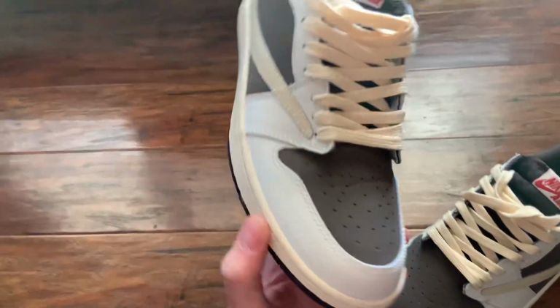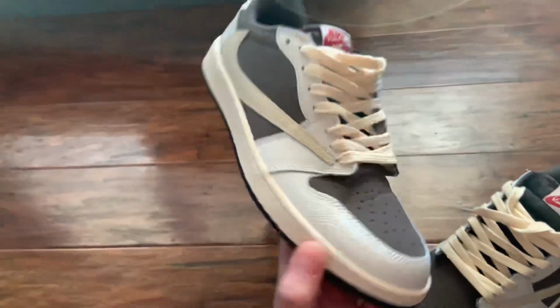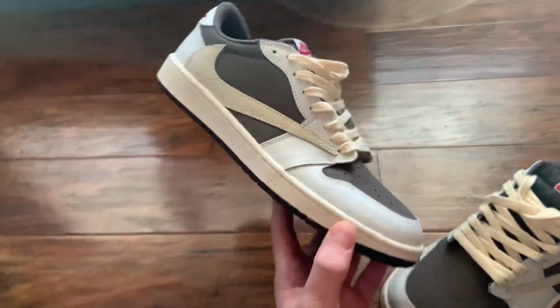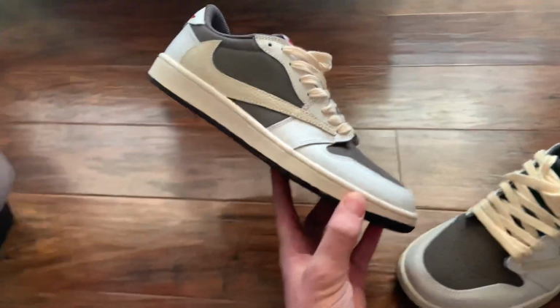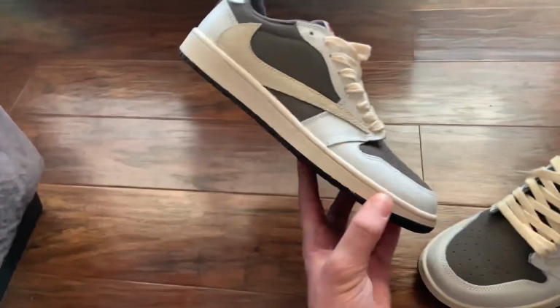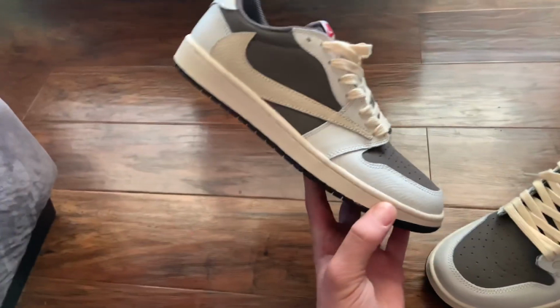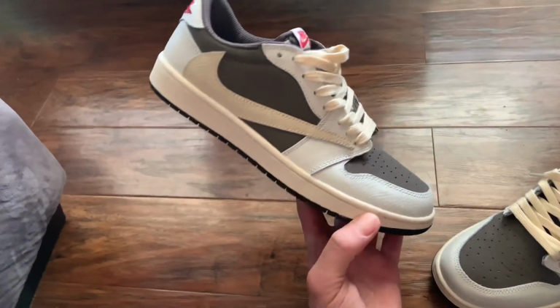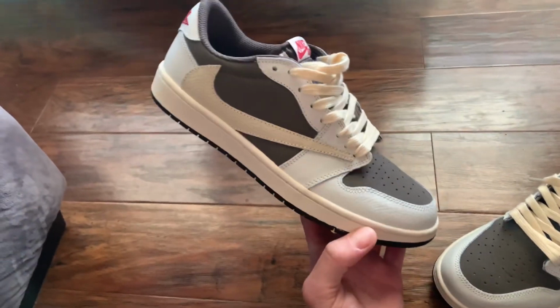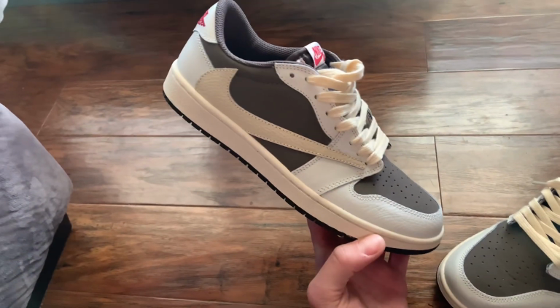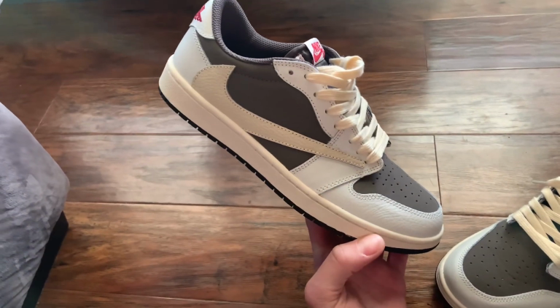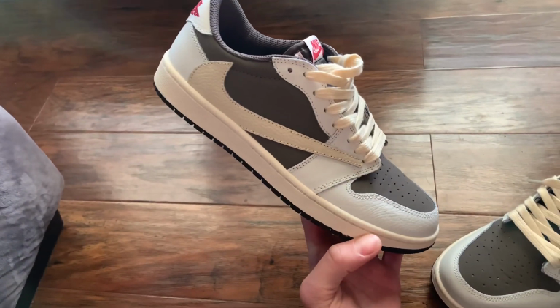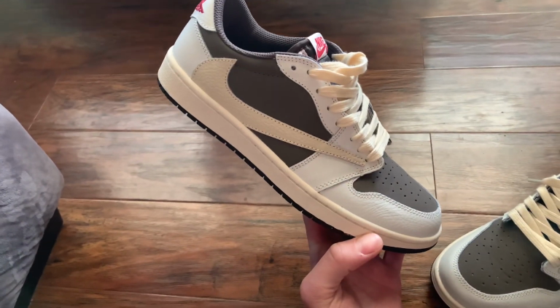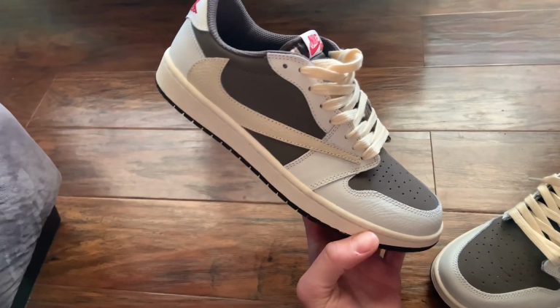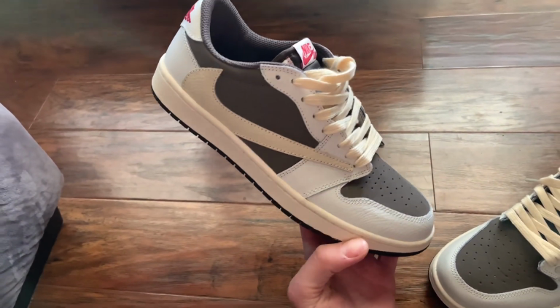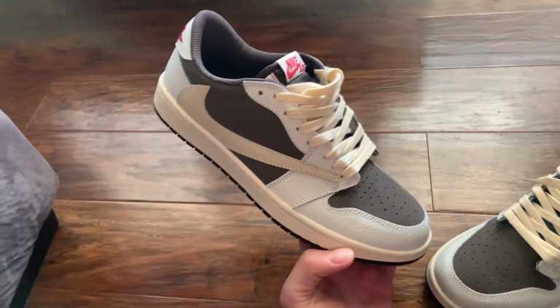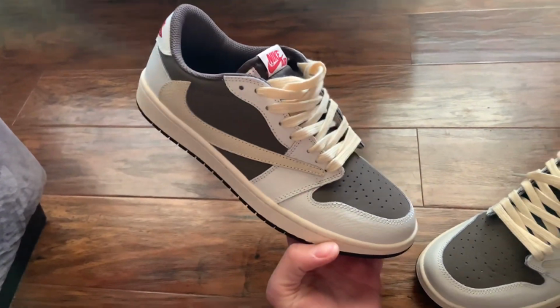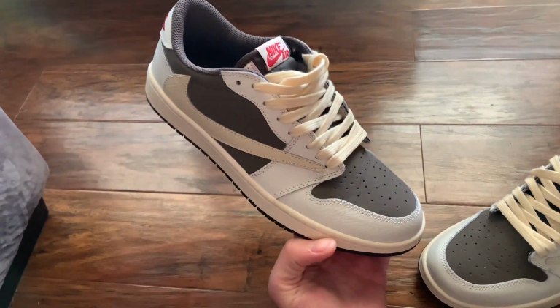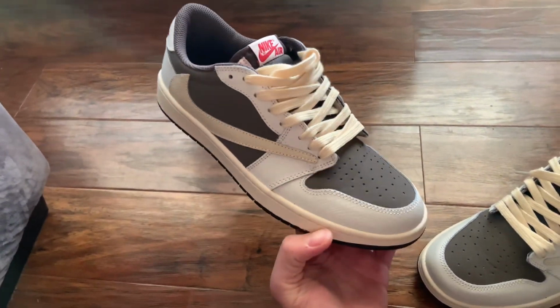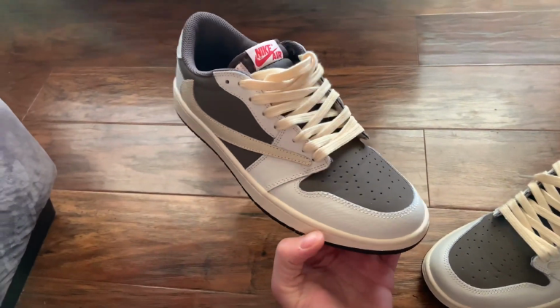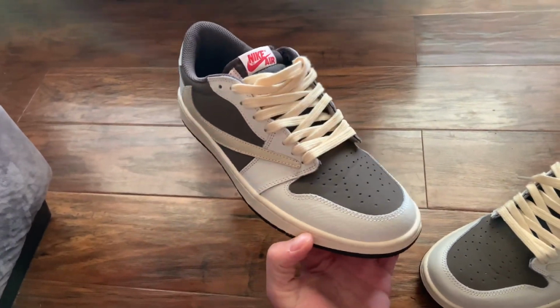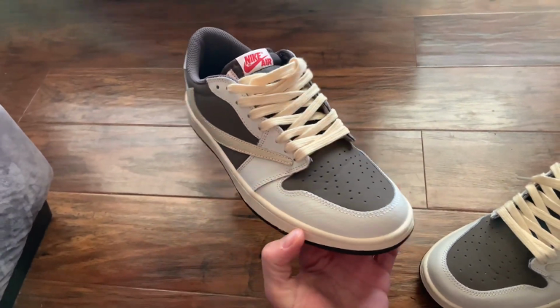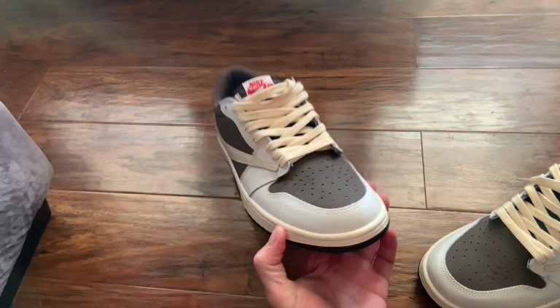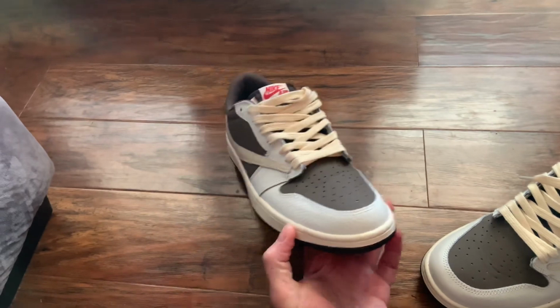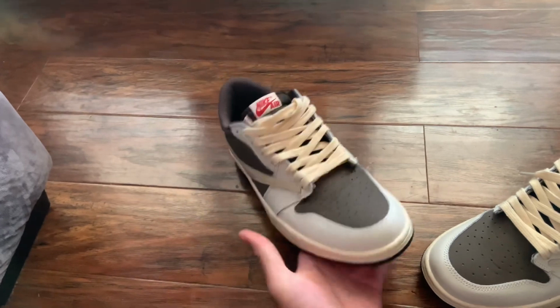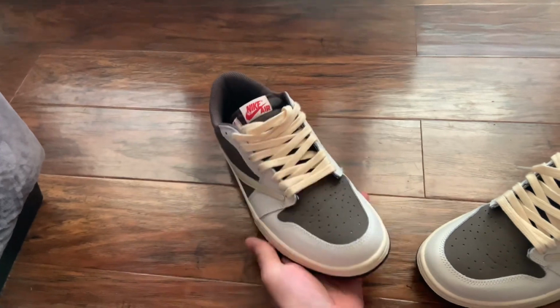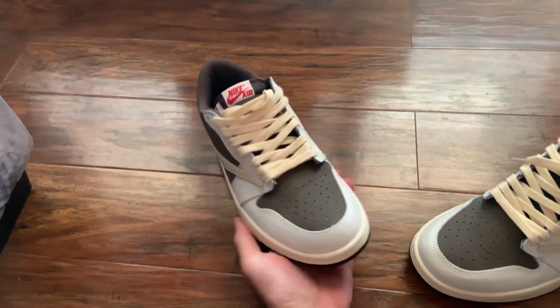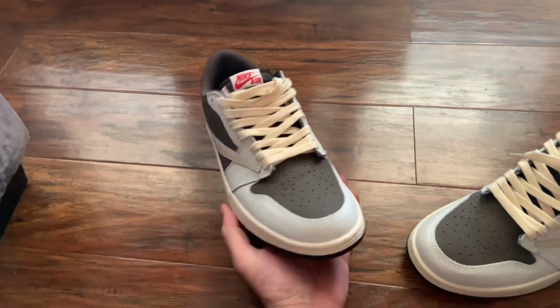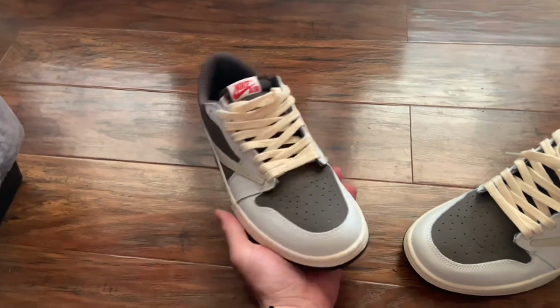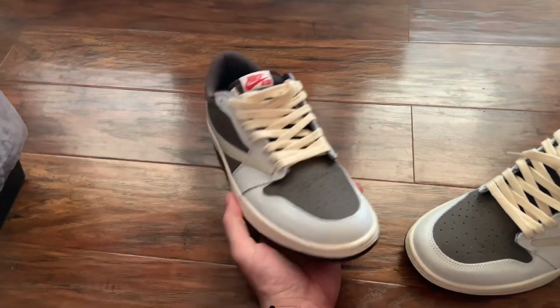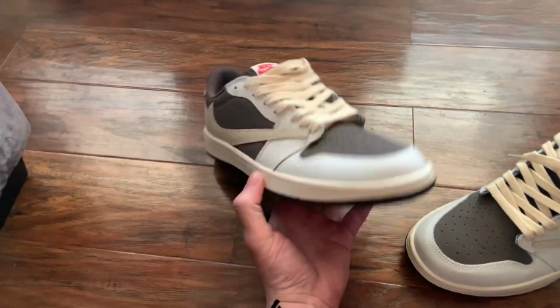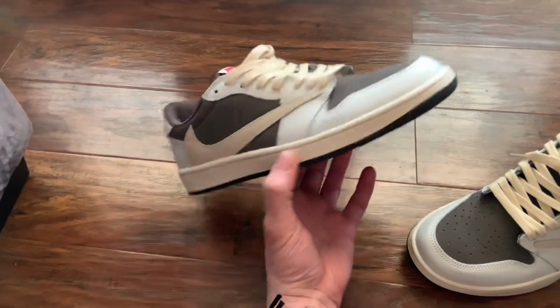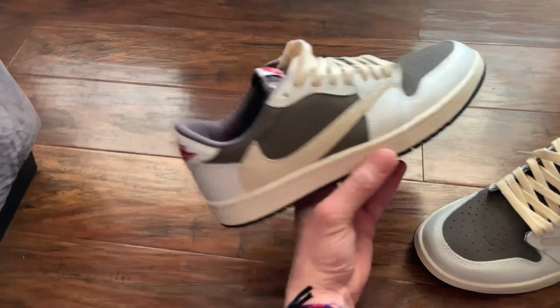These are the ones I told you about. My son got a pair and I saw them. I was like, damn, those are clean. I'm going to order me a pair of those.